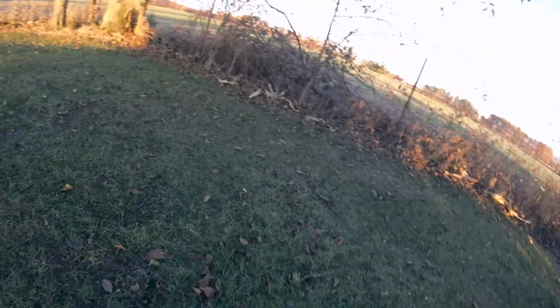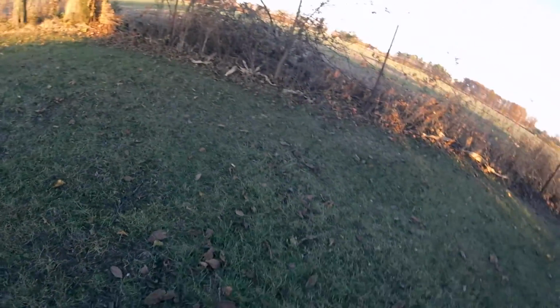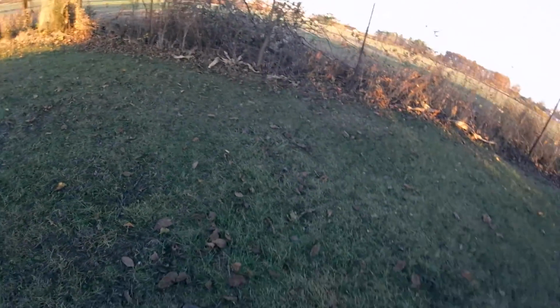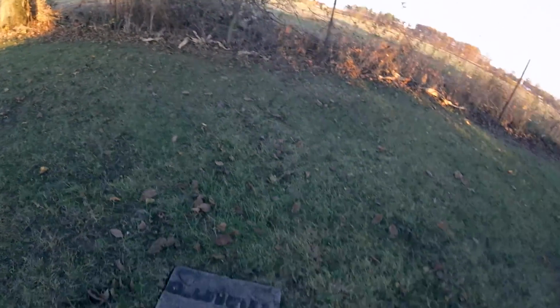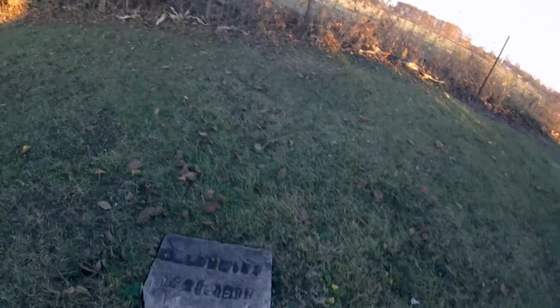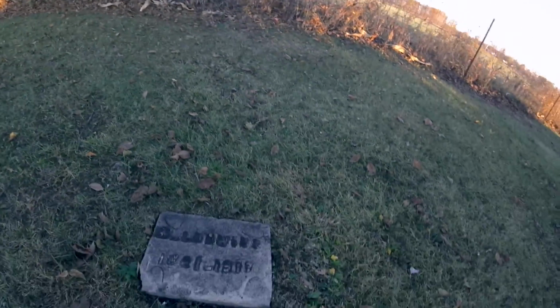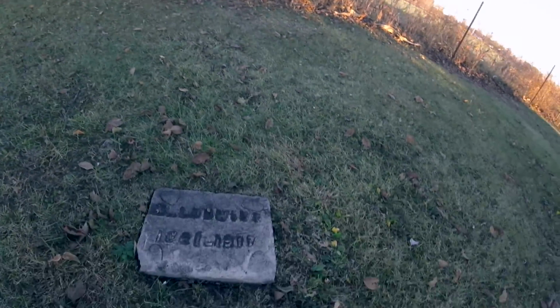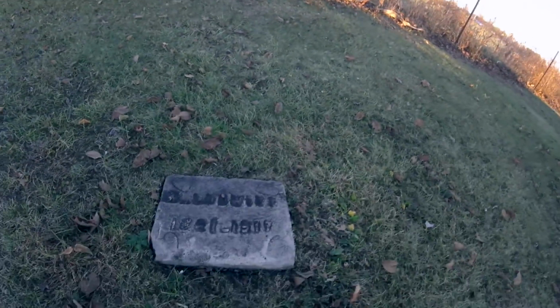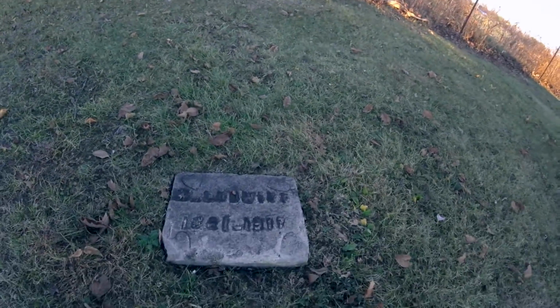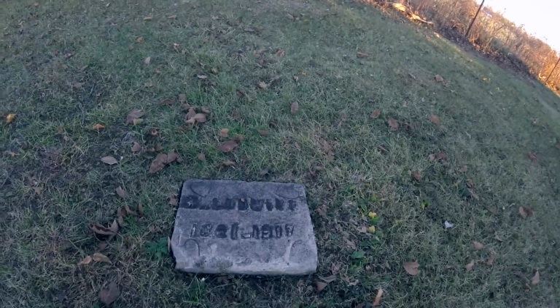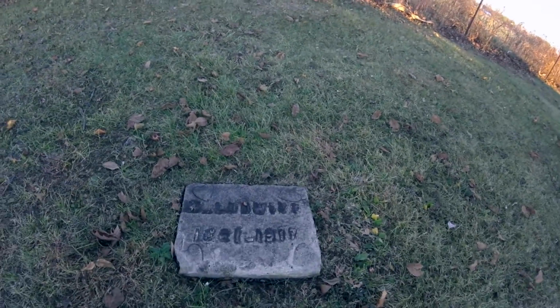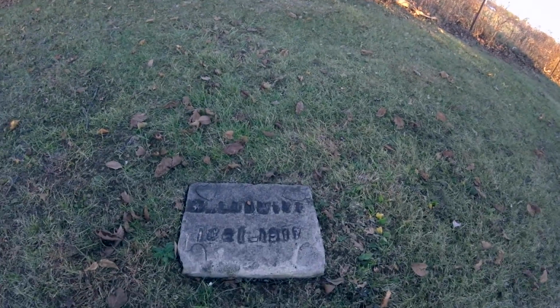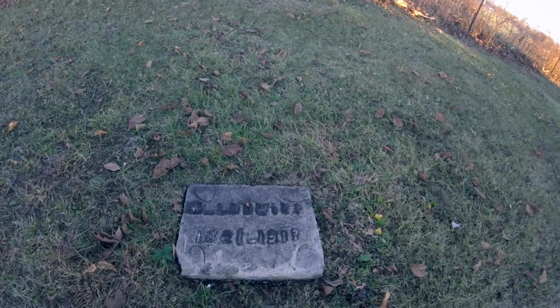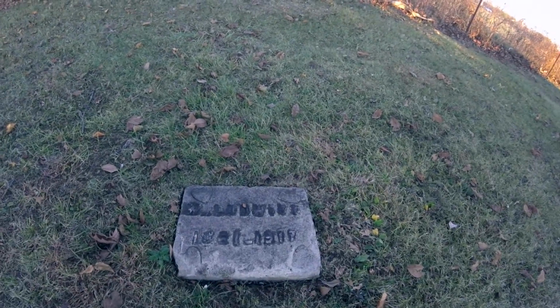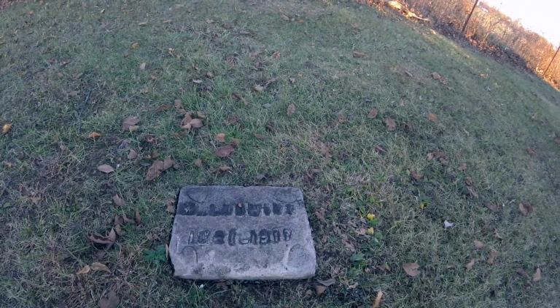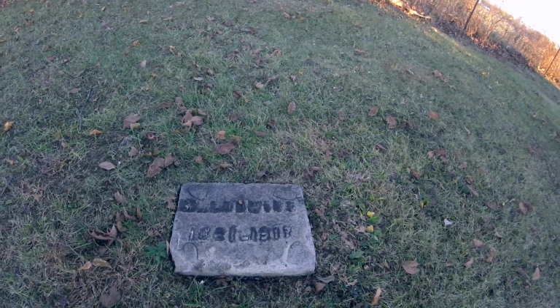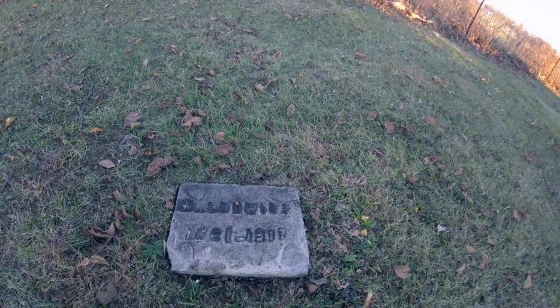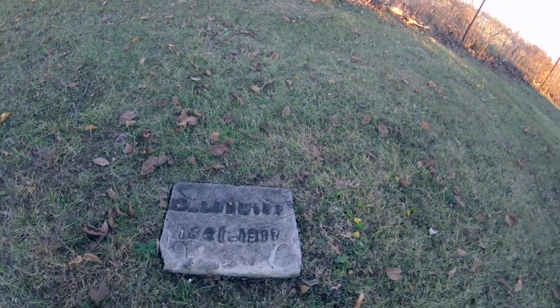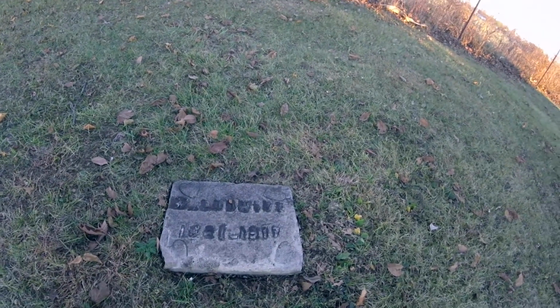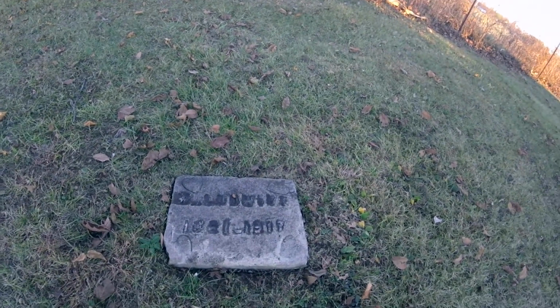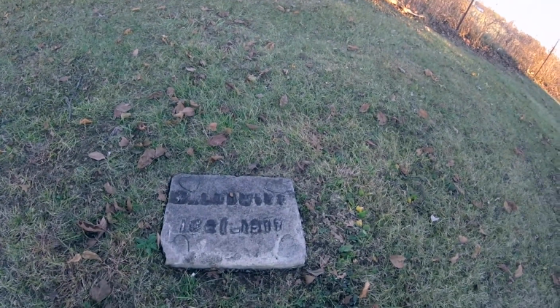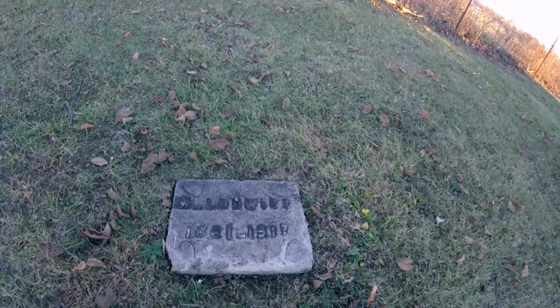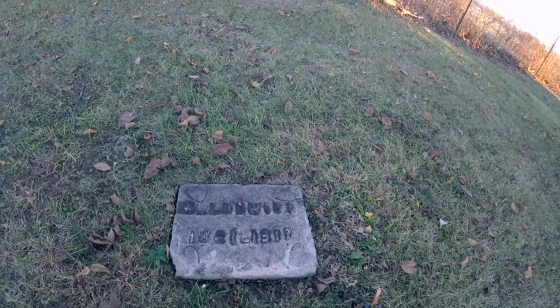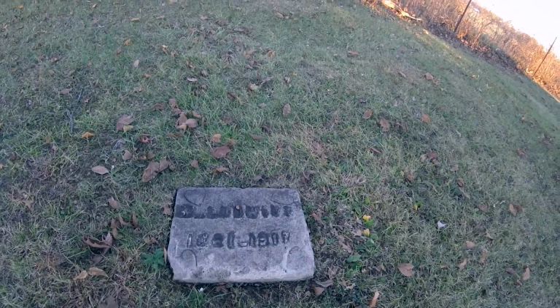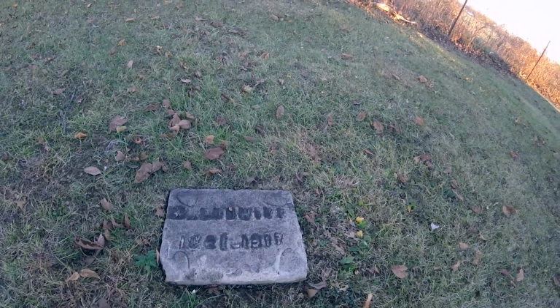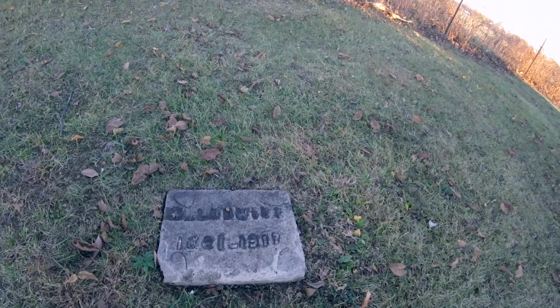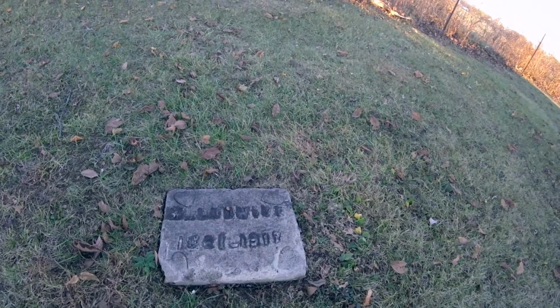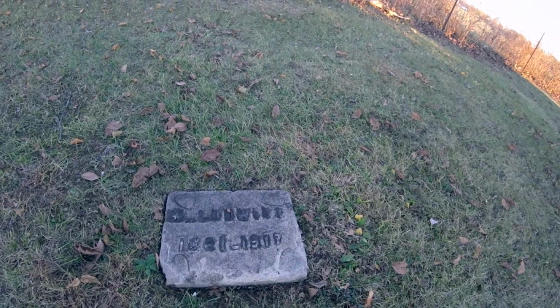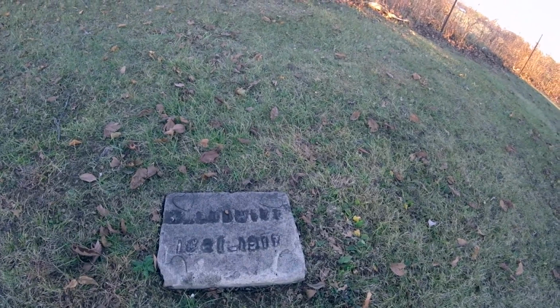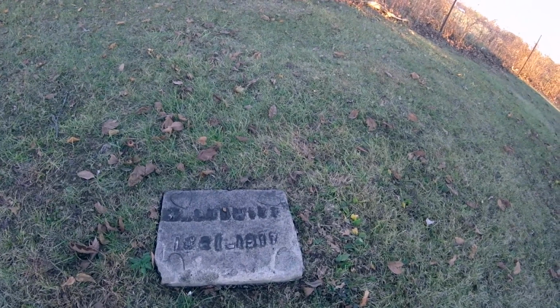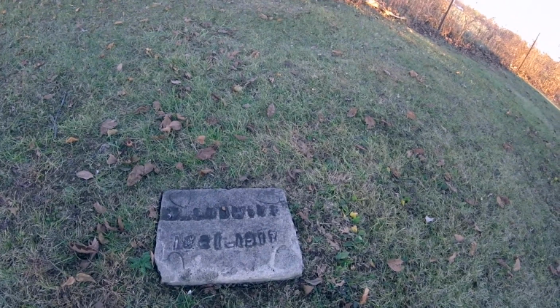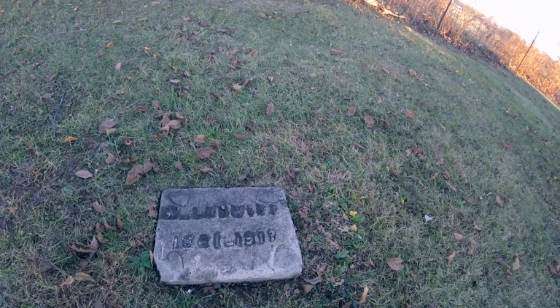This one is 1861 to 1917. As you can see, there are hearts around it.